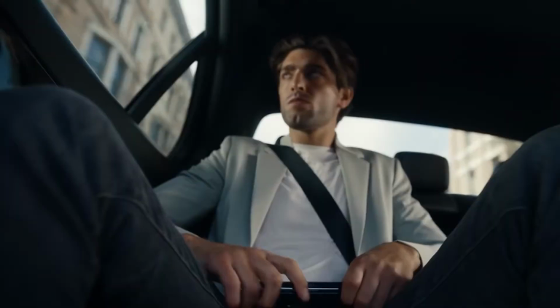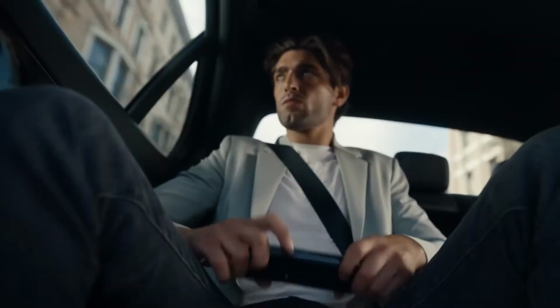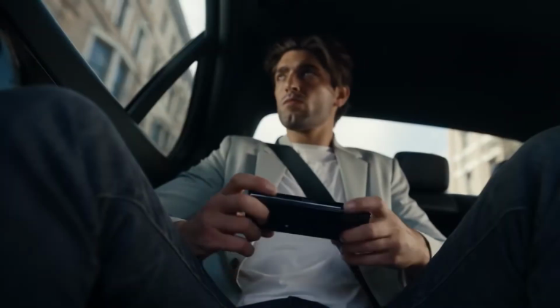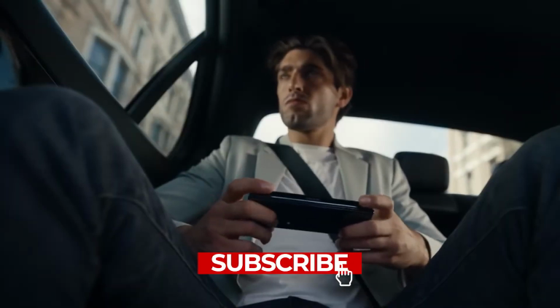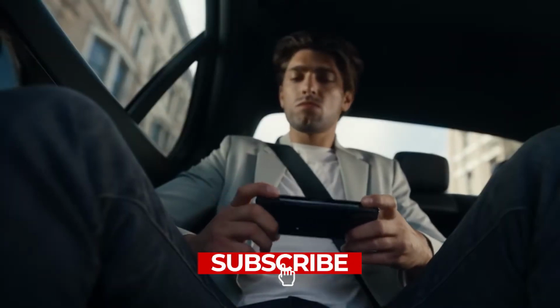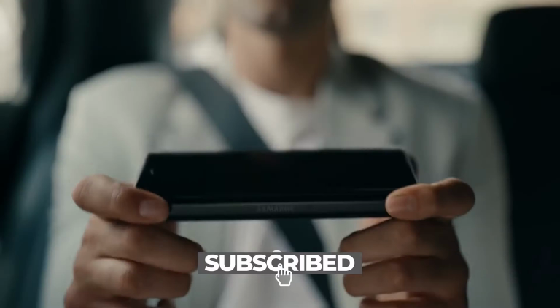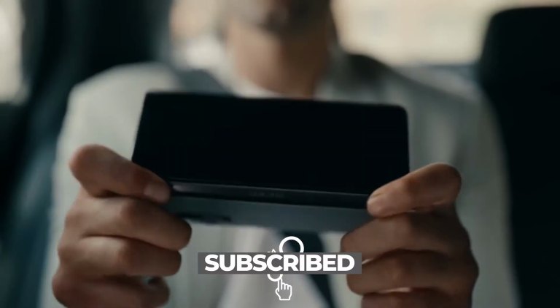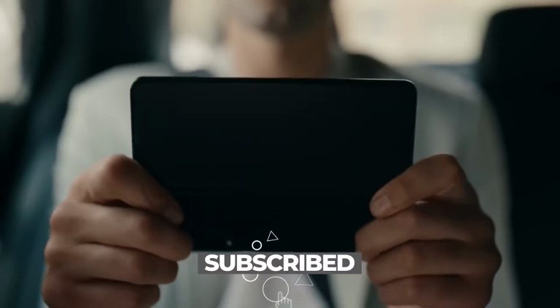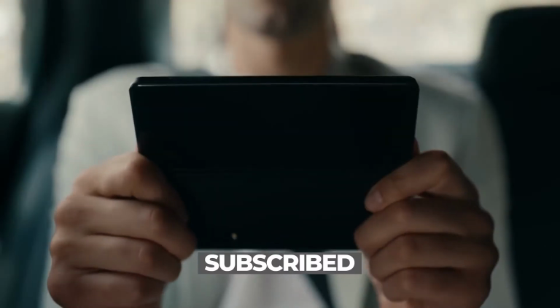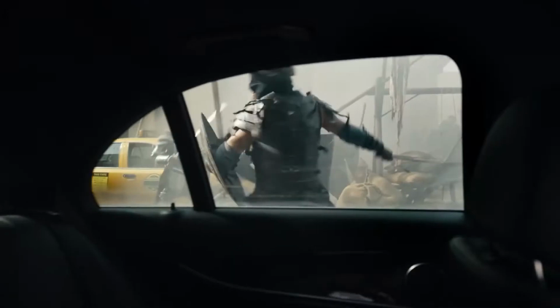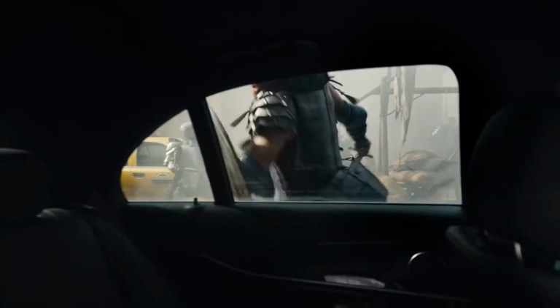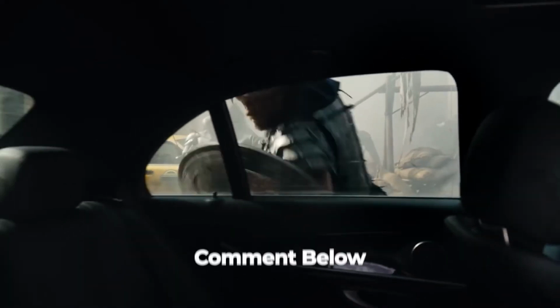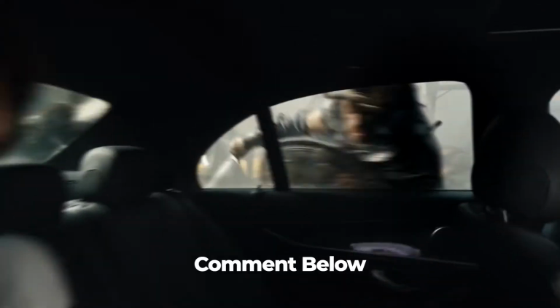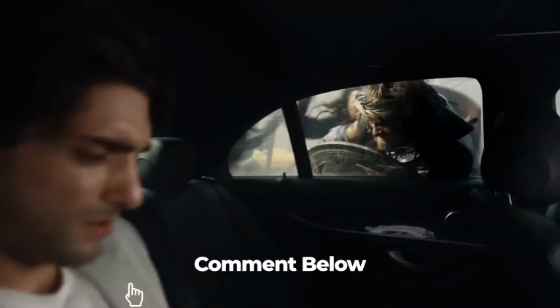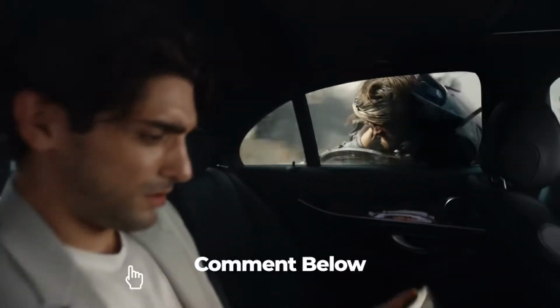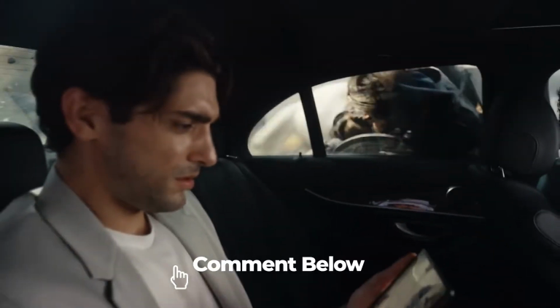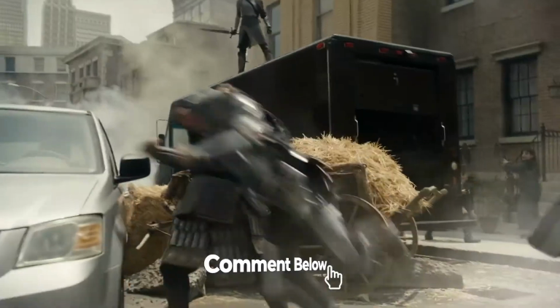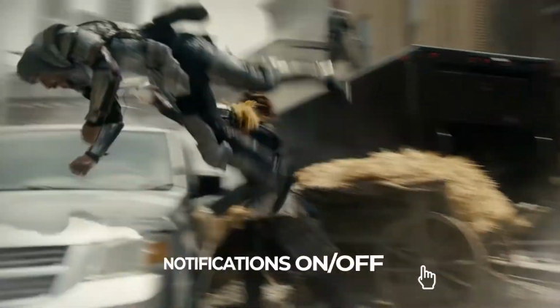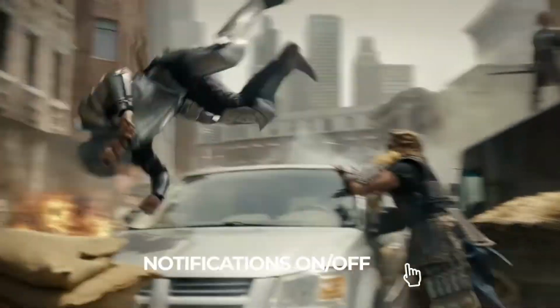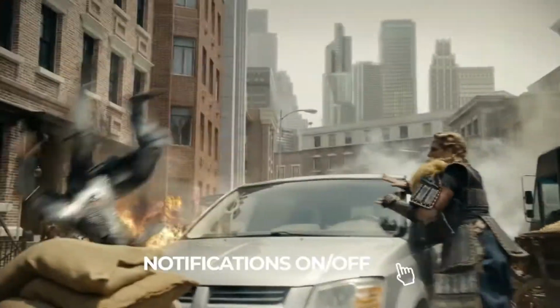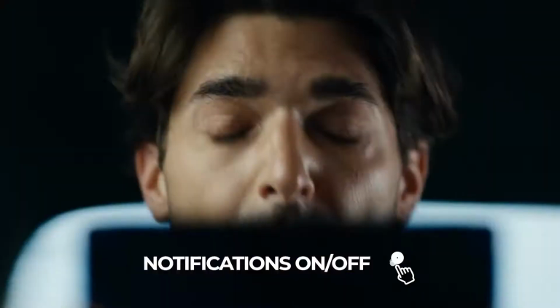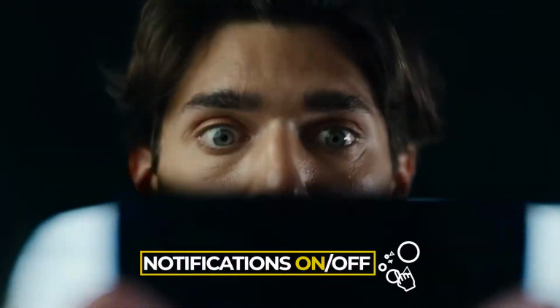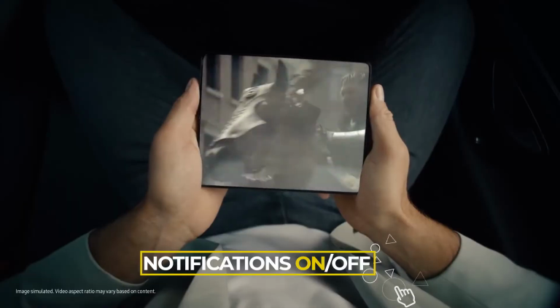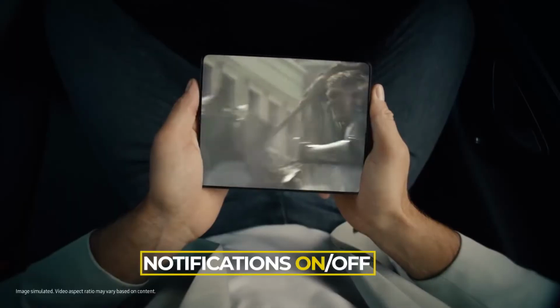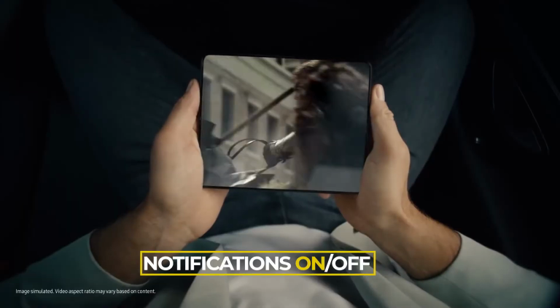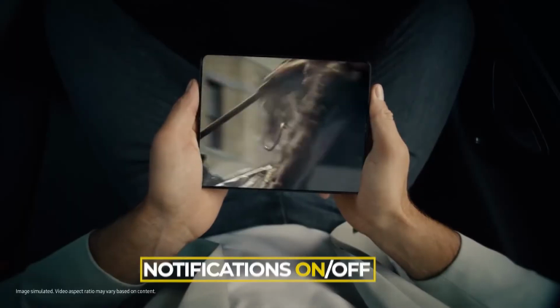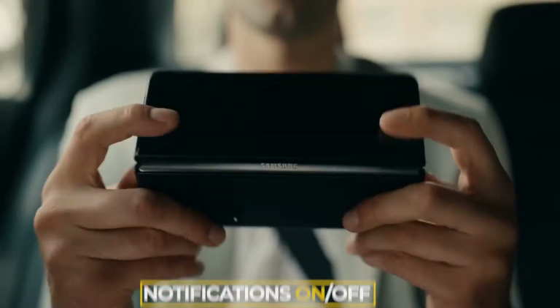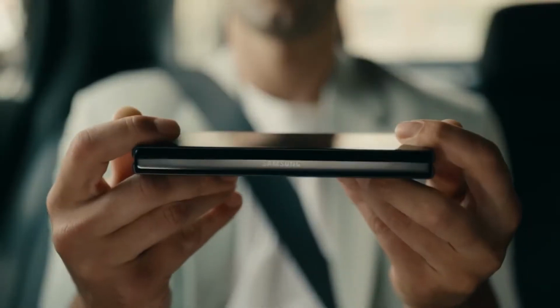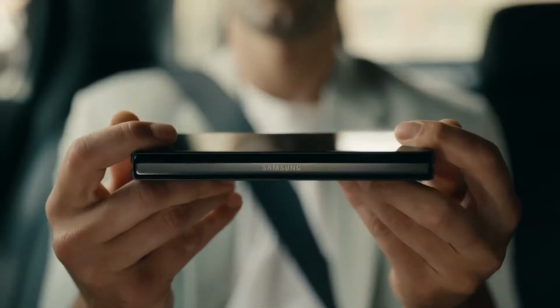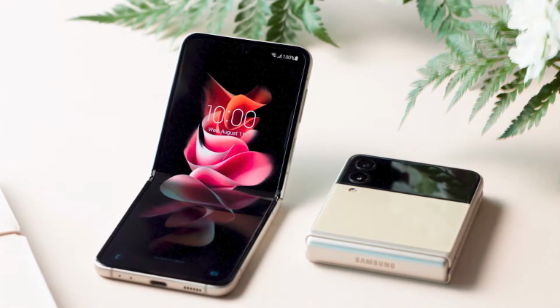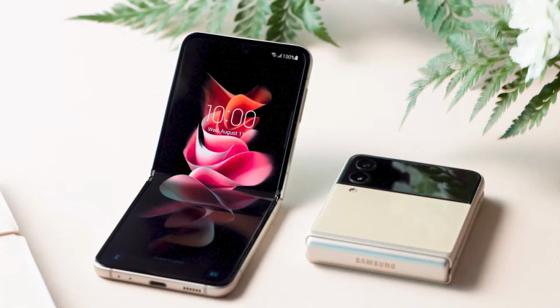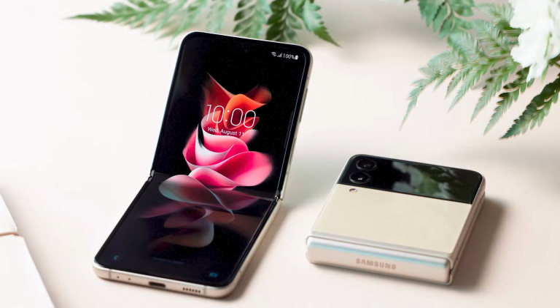But first, make sure you've subscribed and turned on notifications, so you'll be notified whenever there's a new upload.